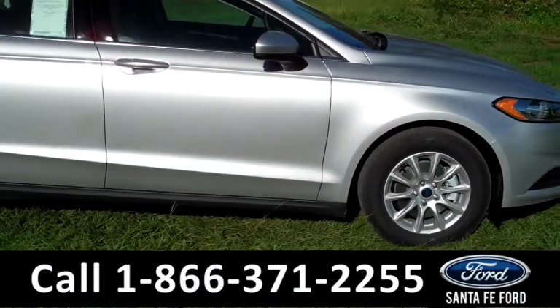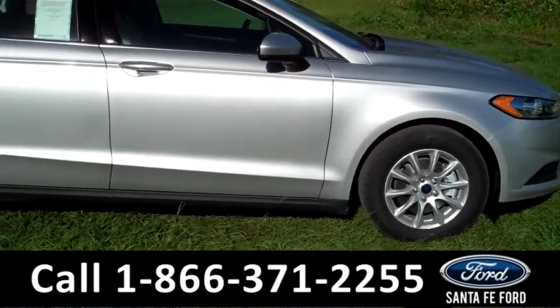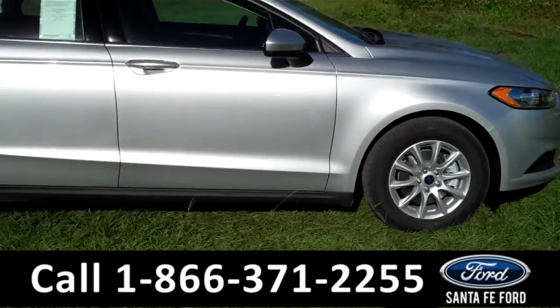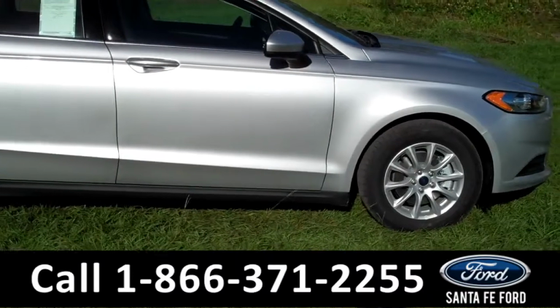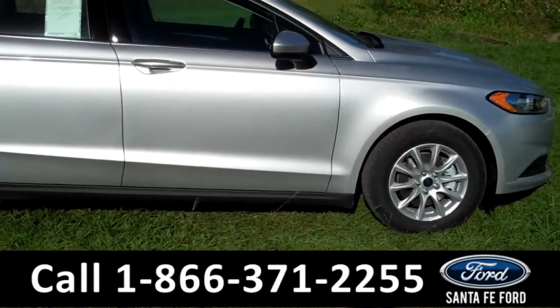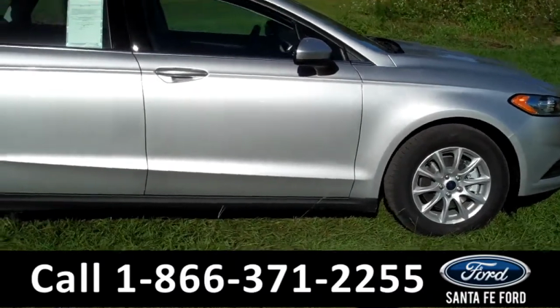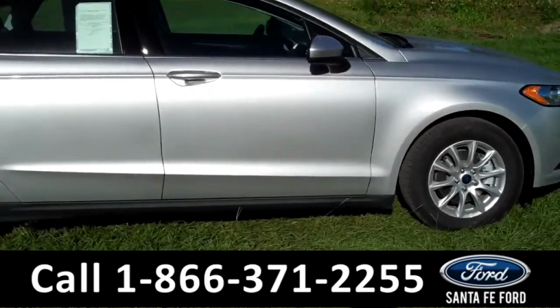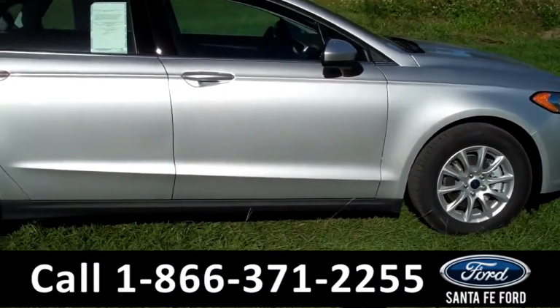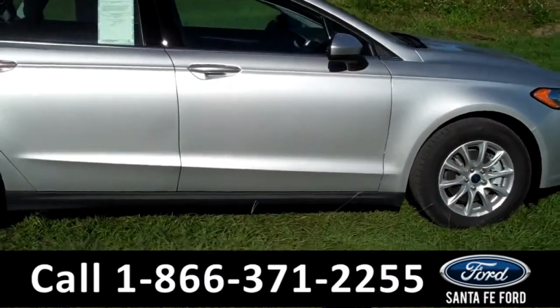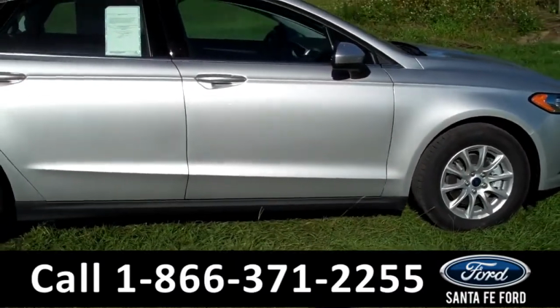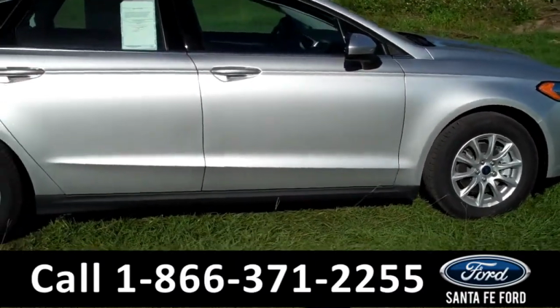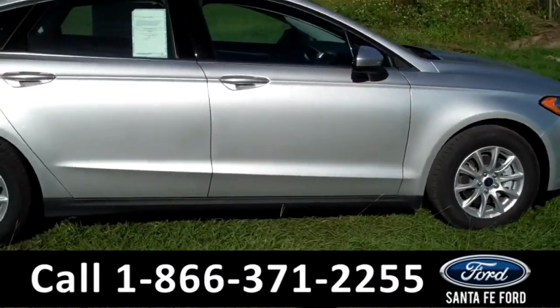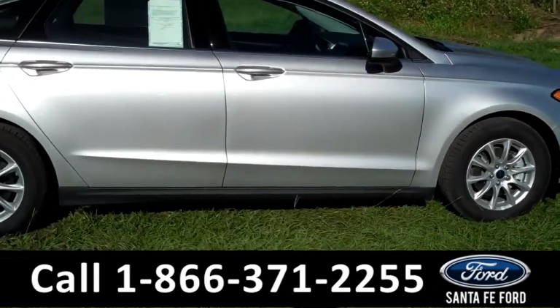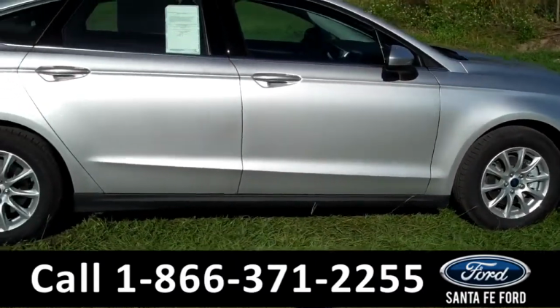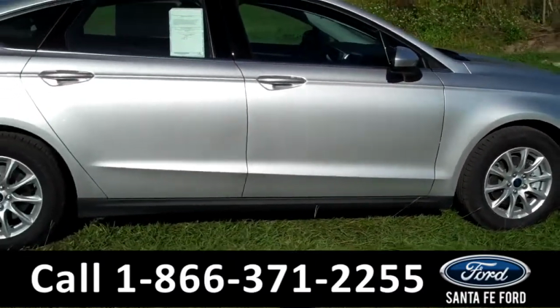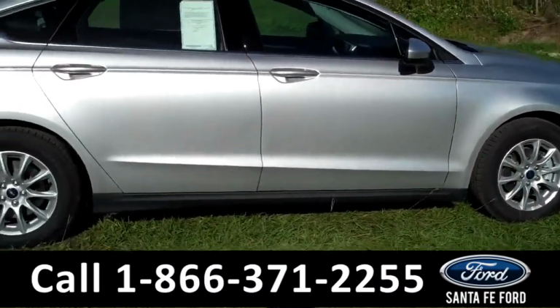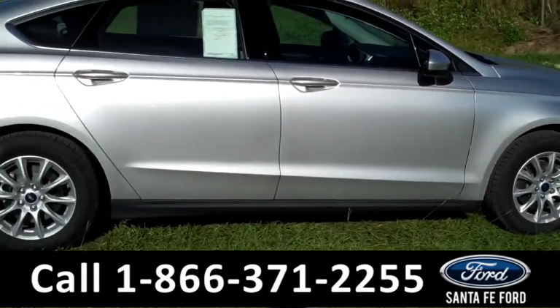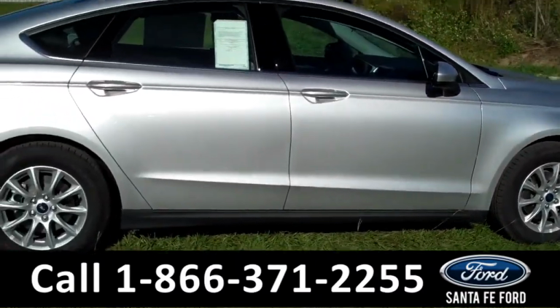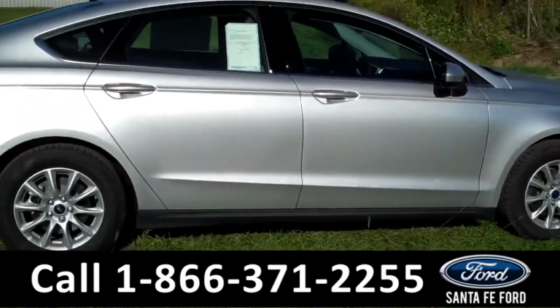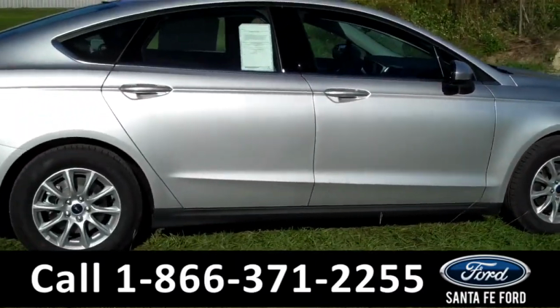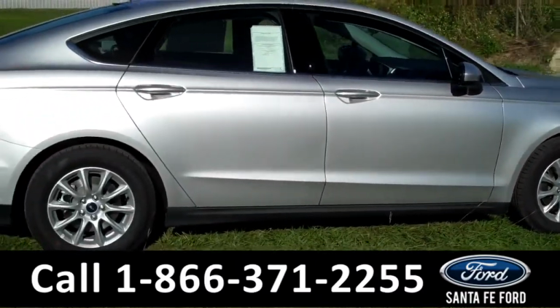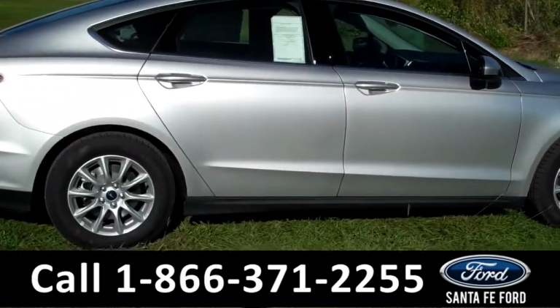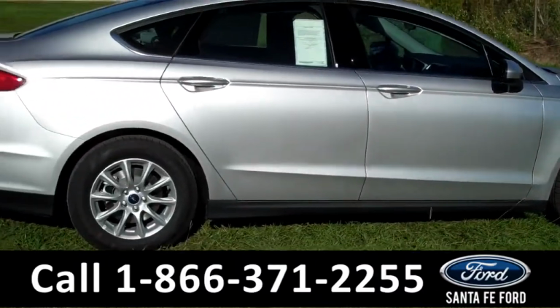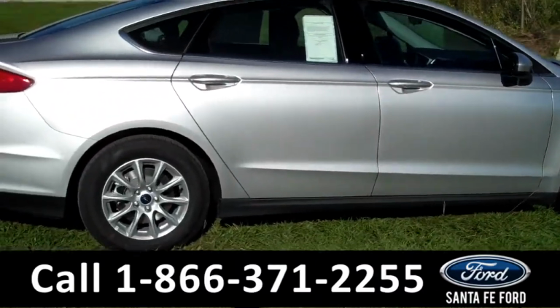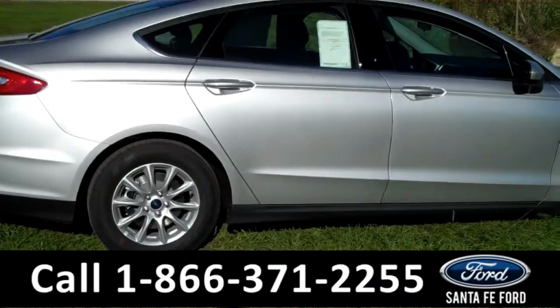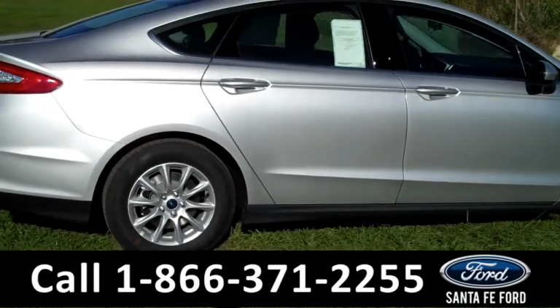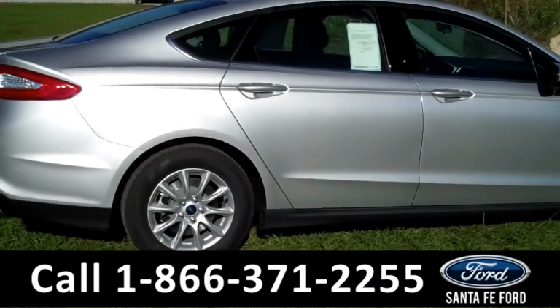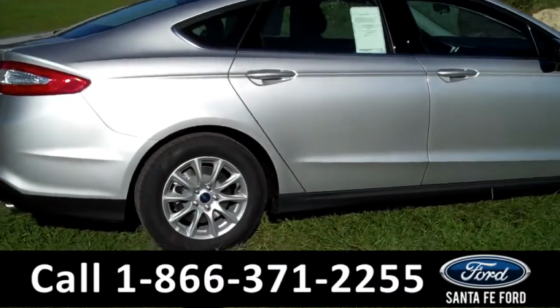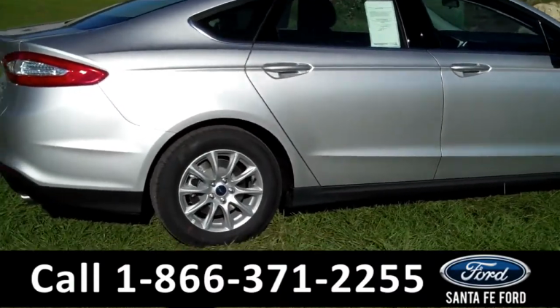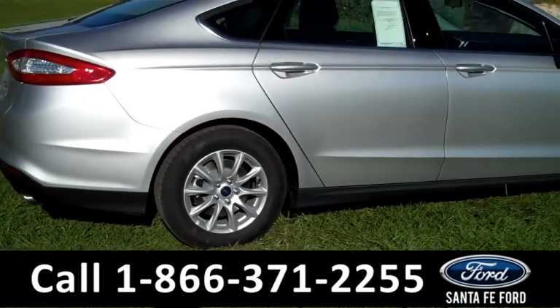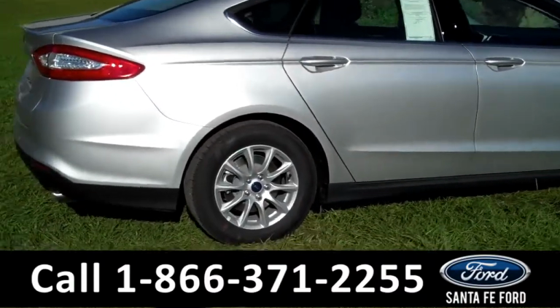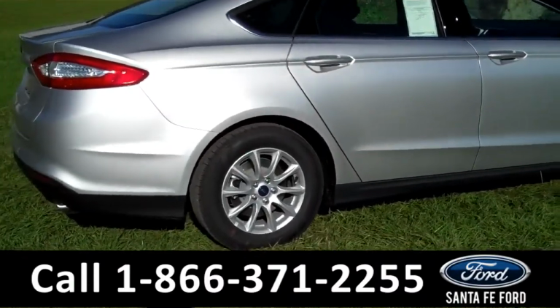Here we have alloy wheels, silver exterior, solar tinted windows, and keyless entry.